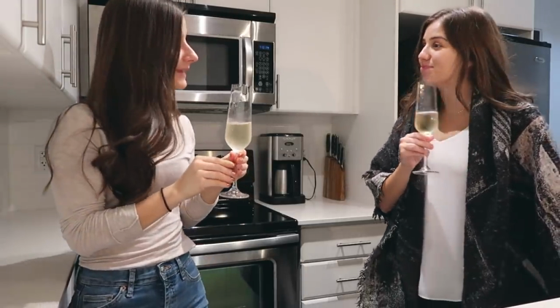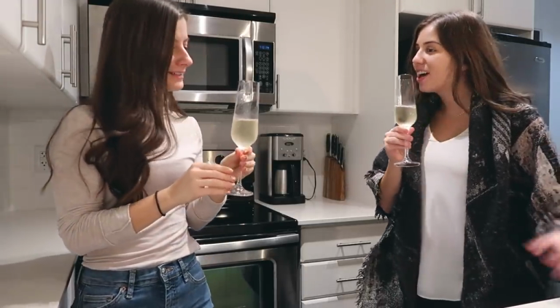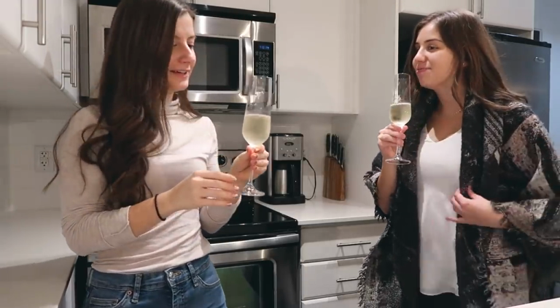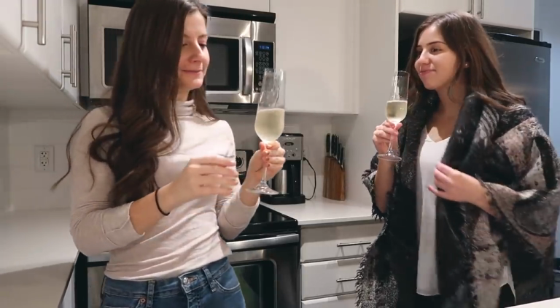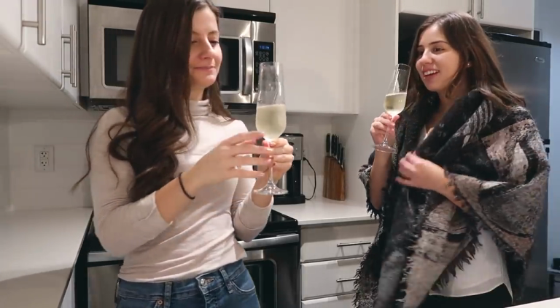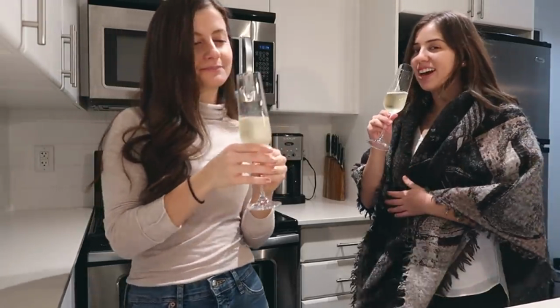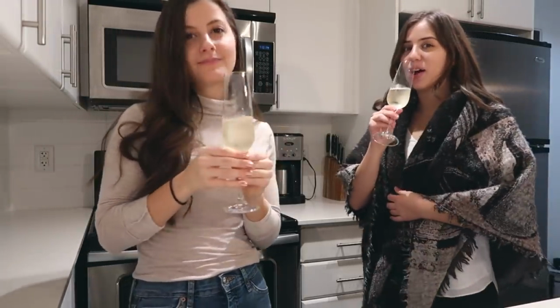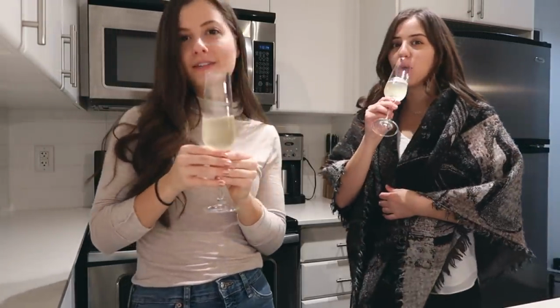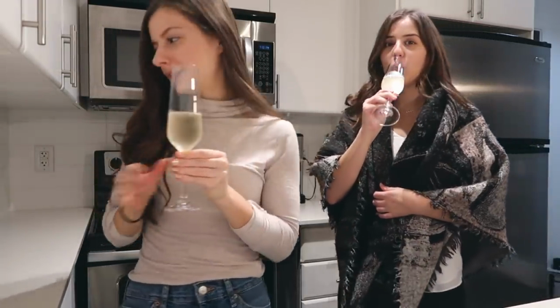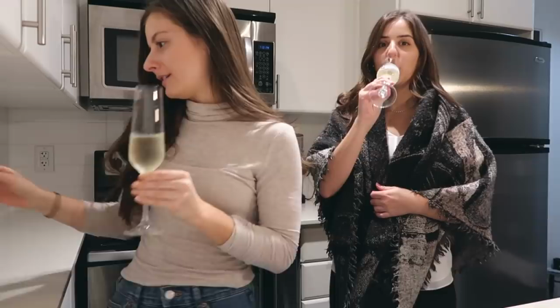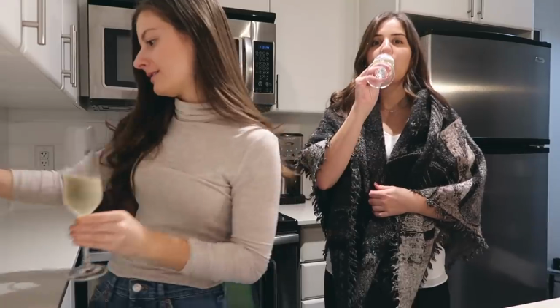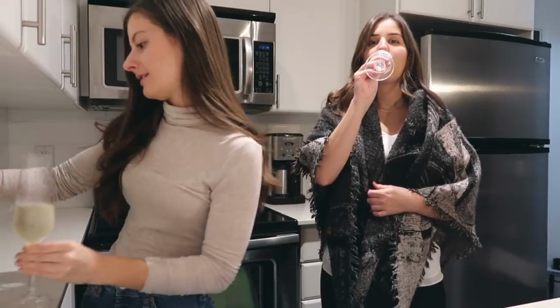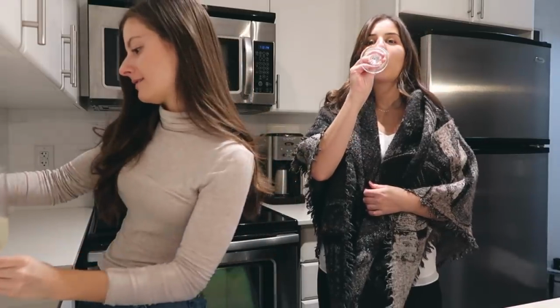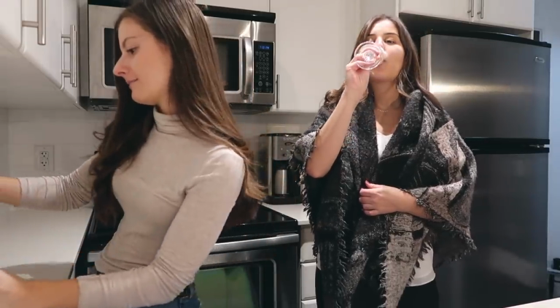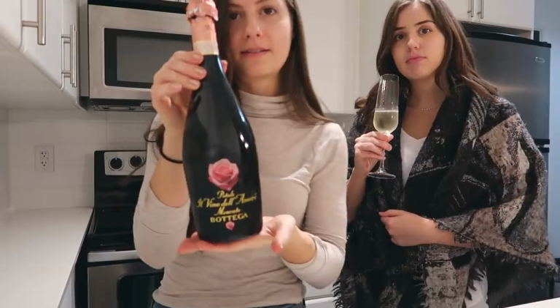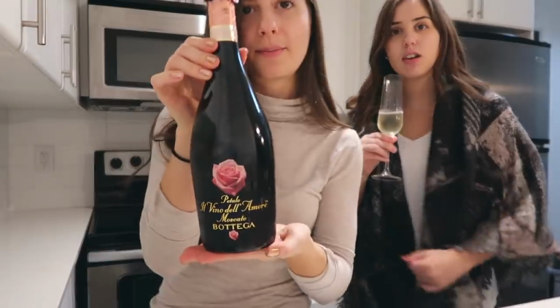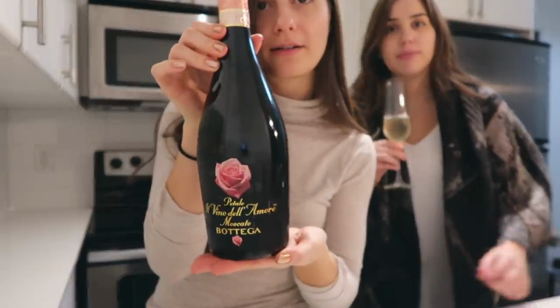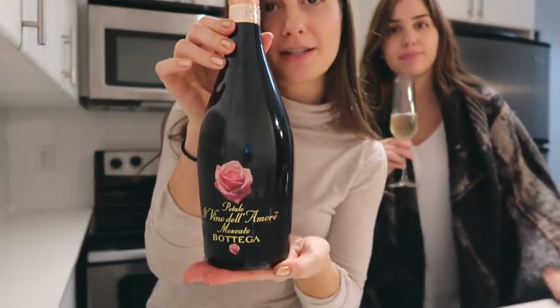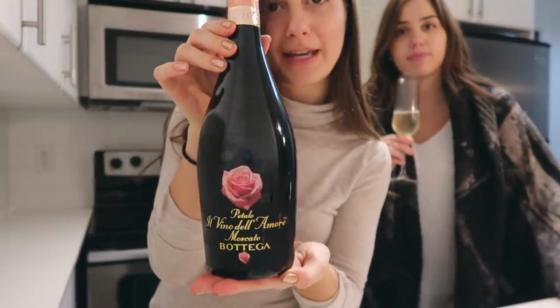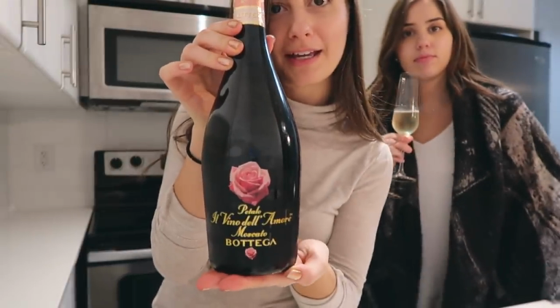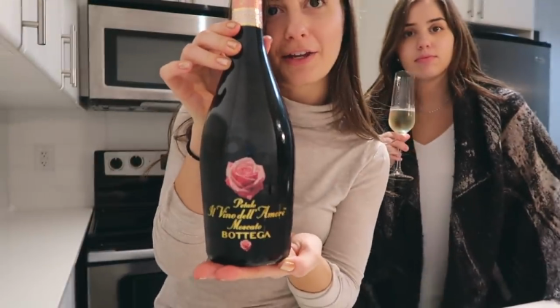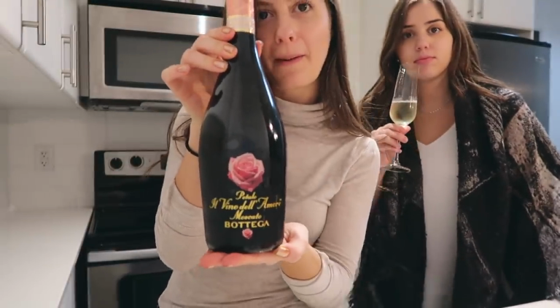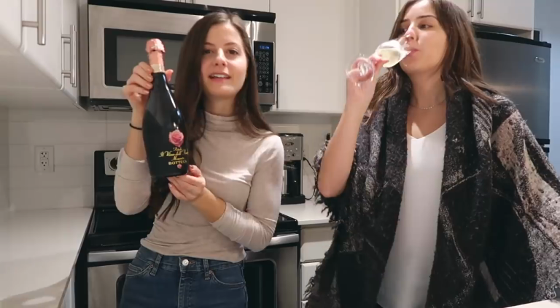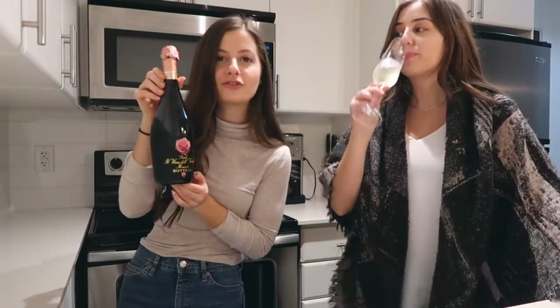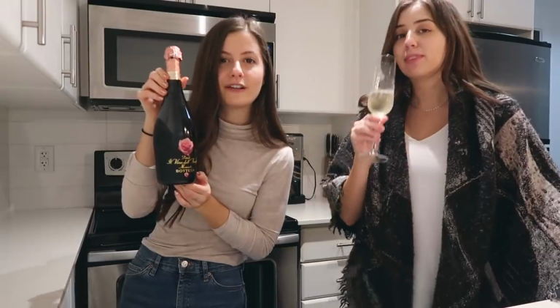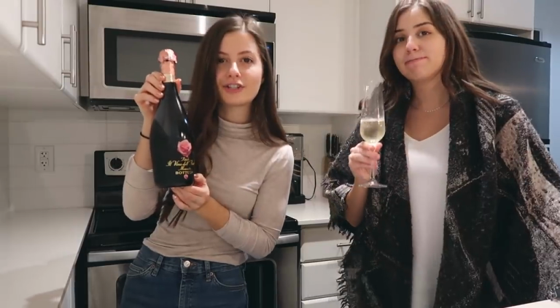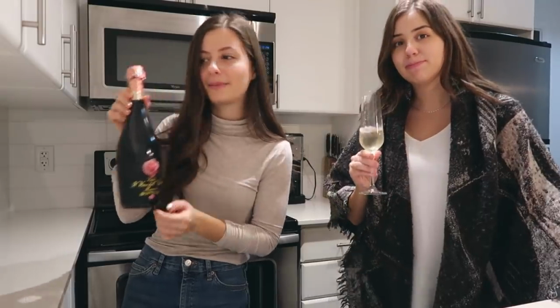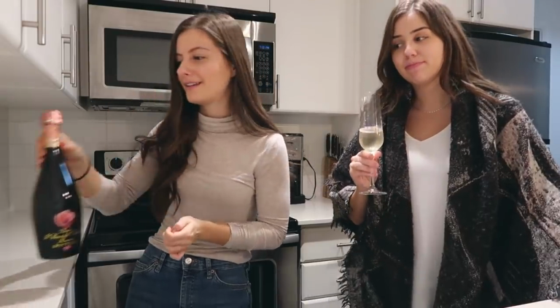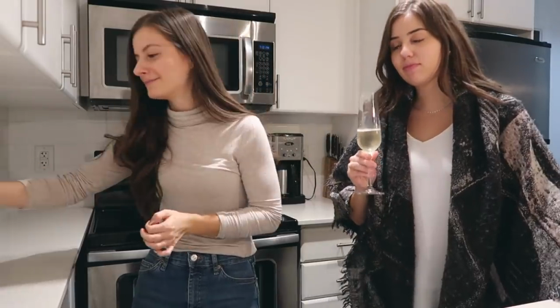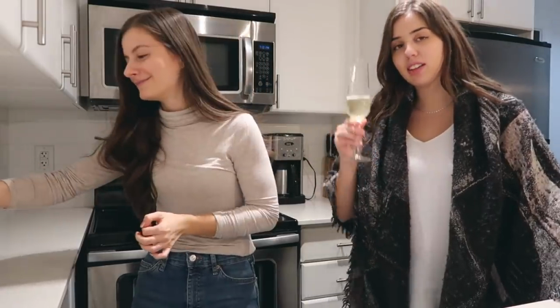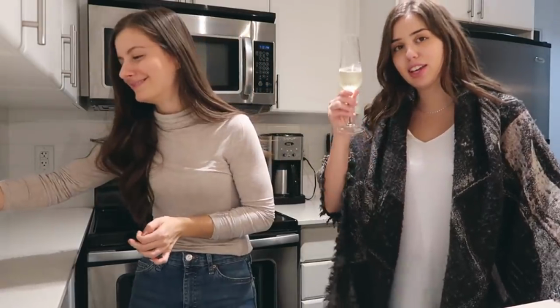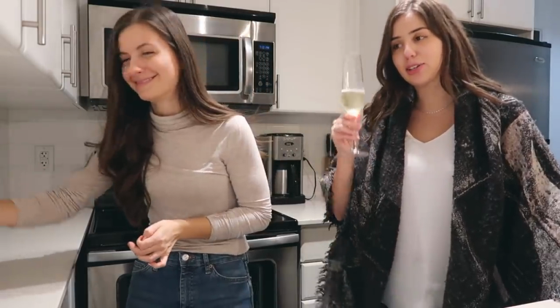Isn't it cute? This is the bottle — it's pink and cute. Thanks Andrea for the champagne!